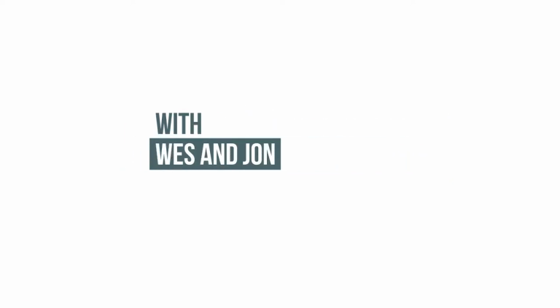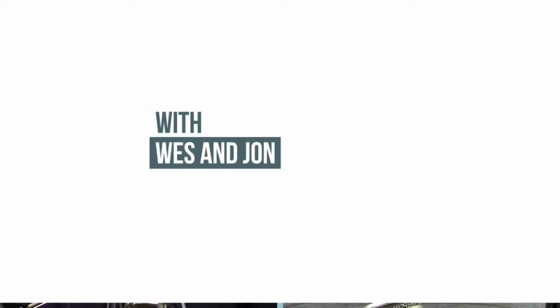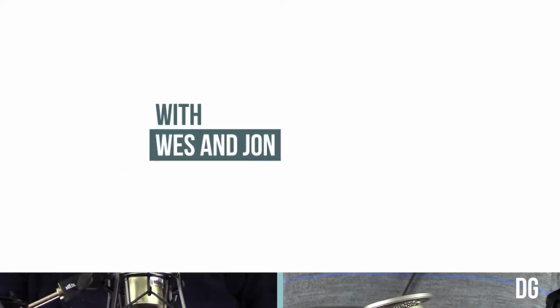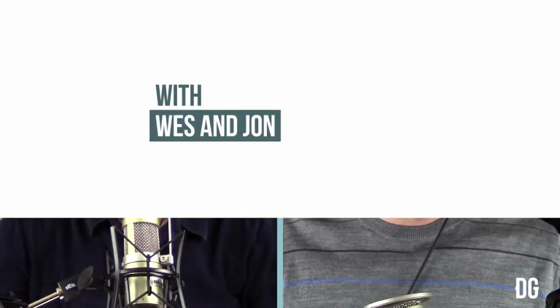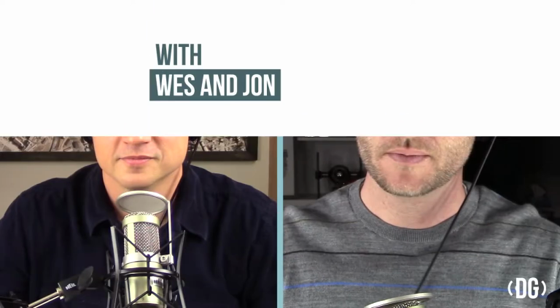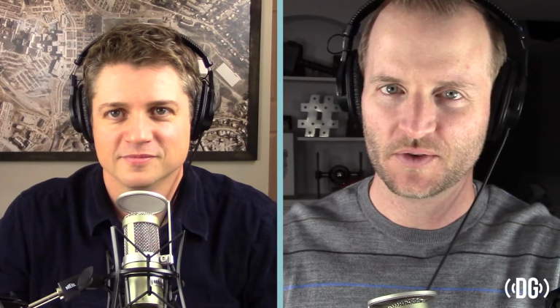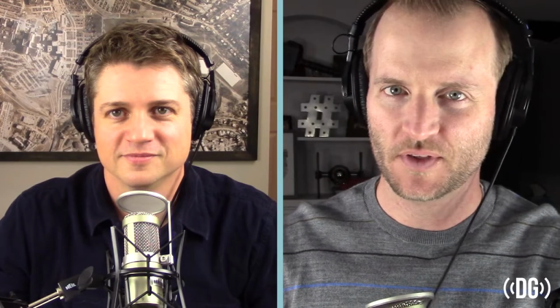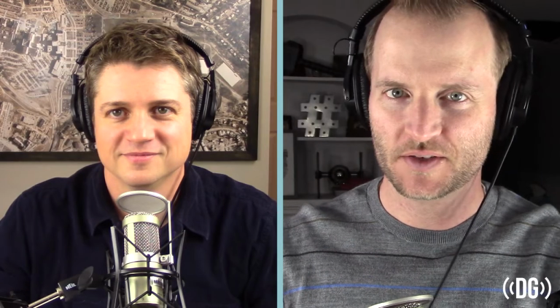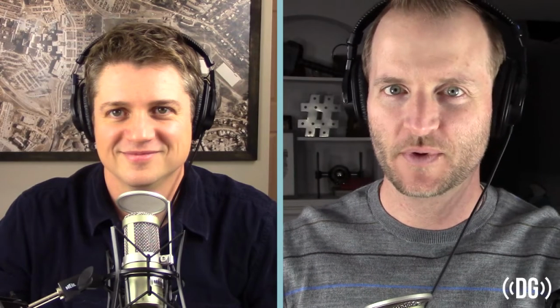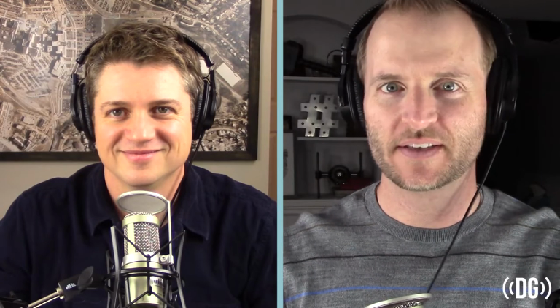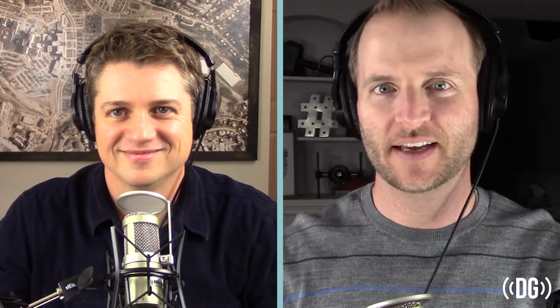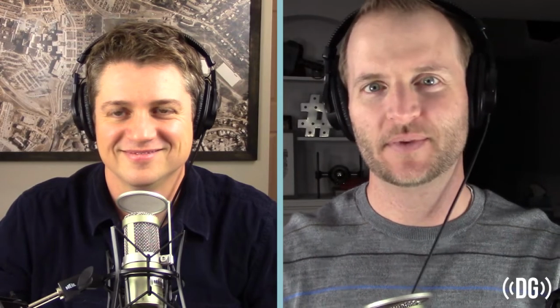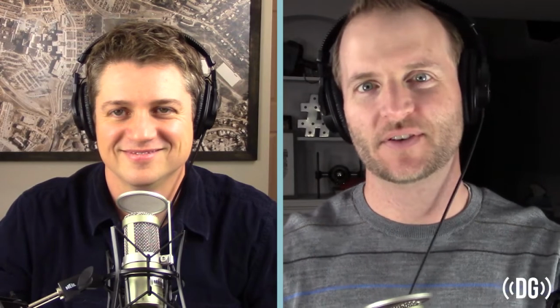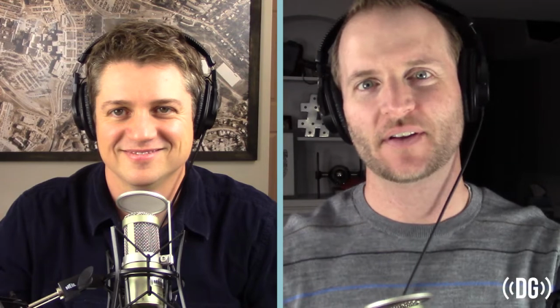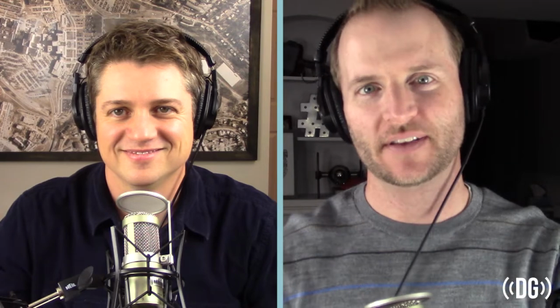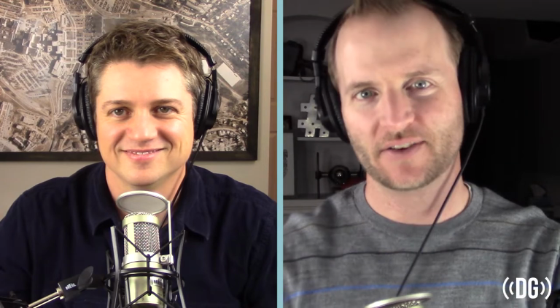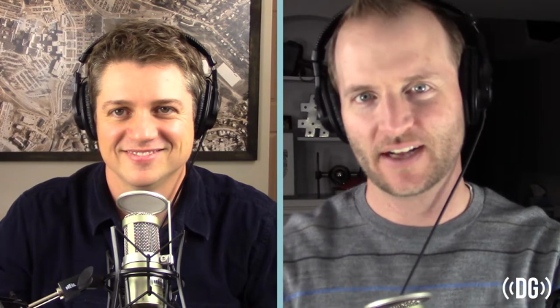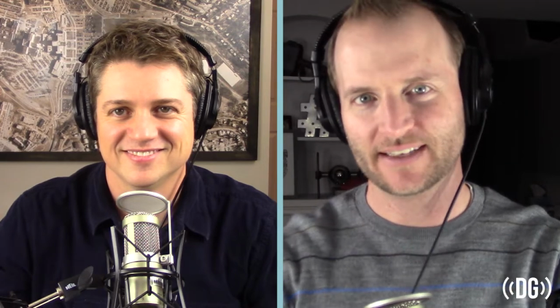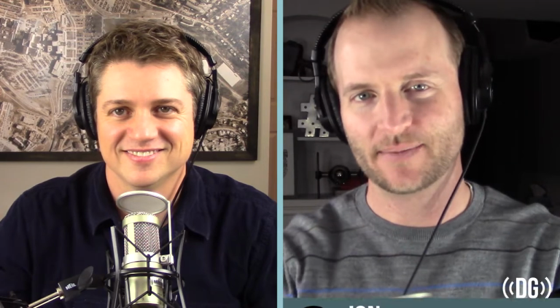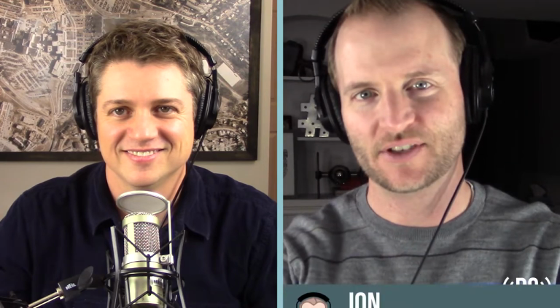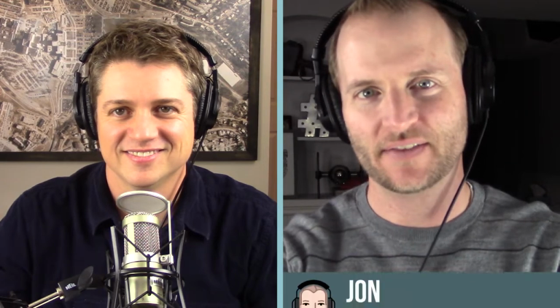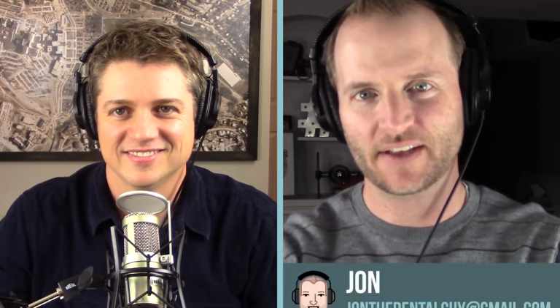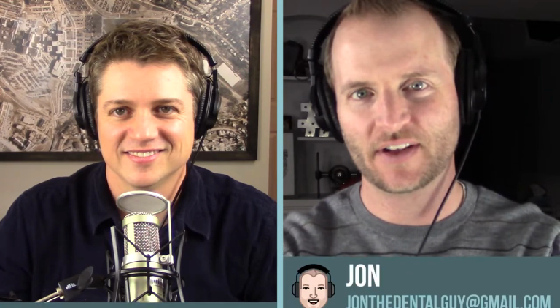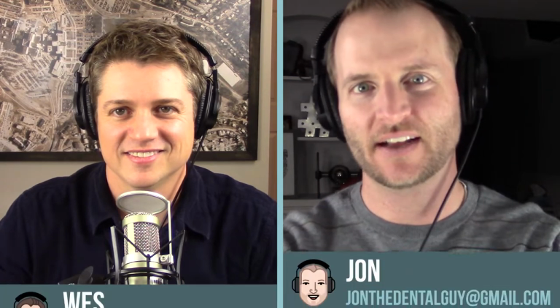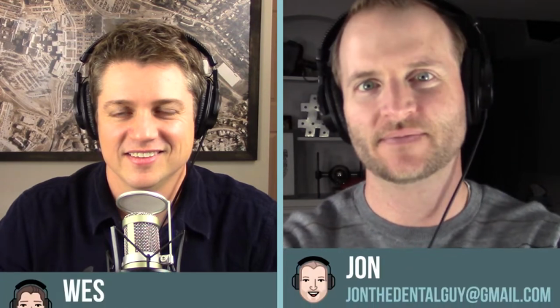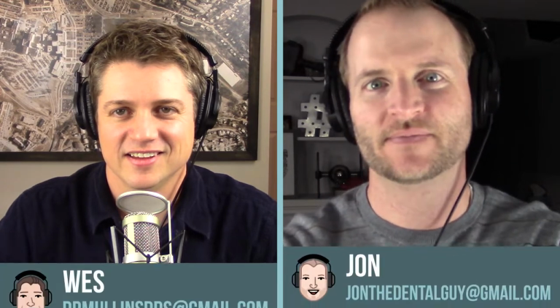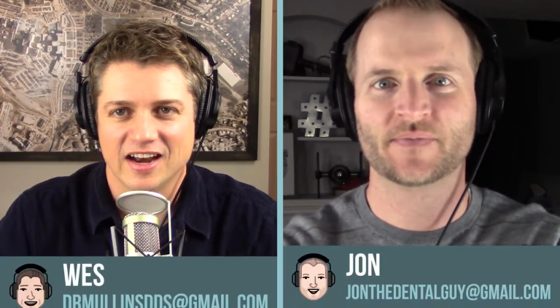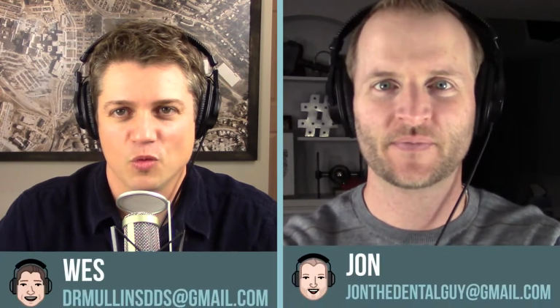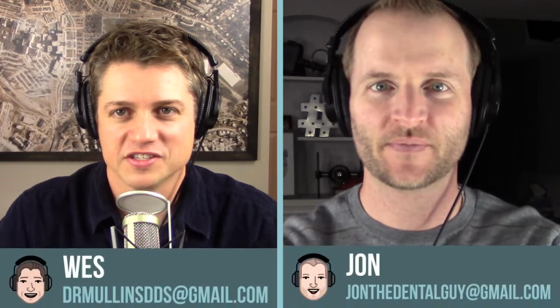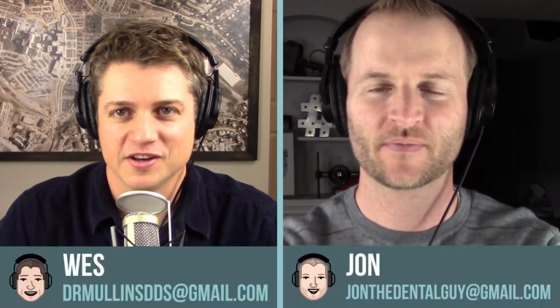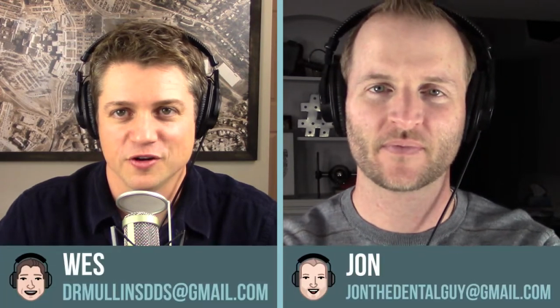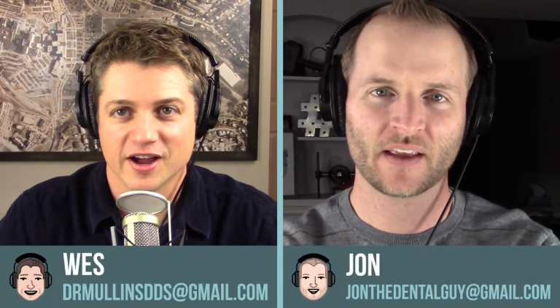Welcome to this week's episode of The Dental Guys. I'm John The Dental Guy, and I'm Wes The Dental Guy.